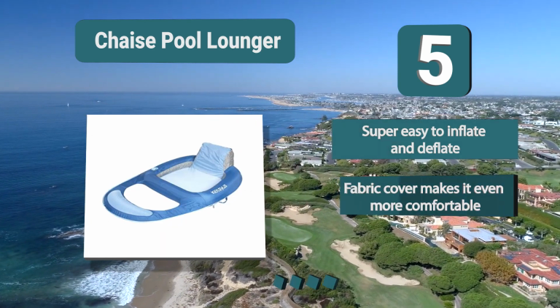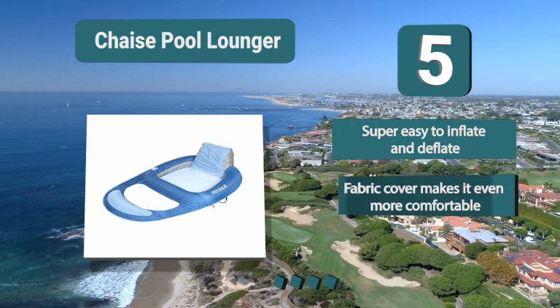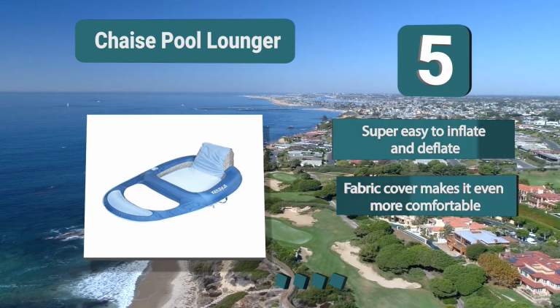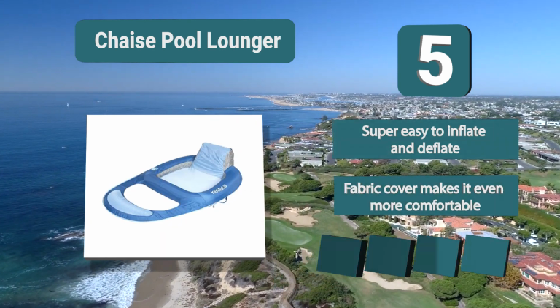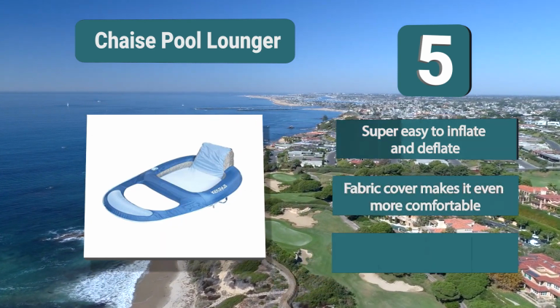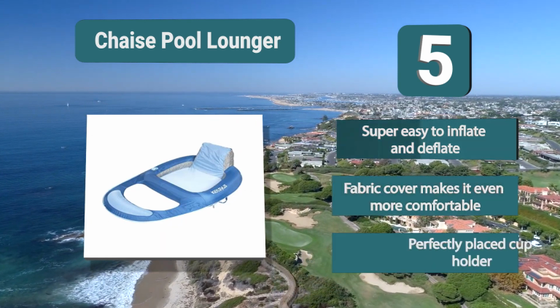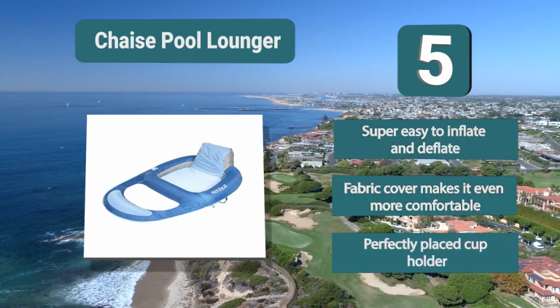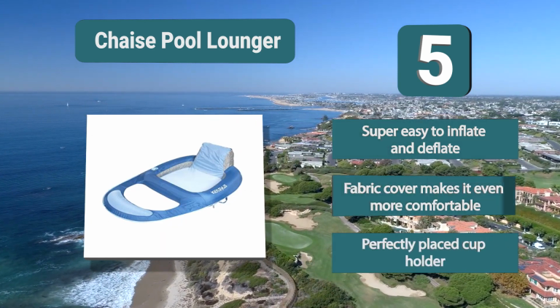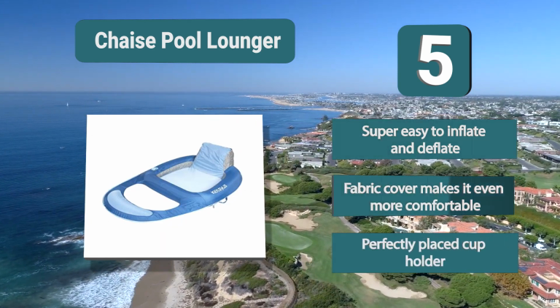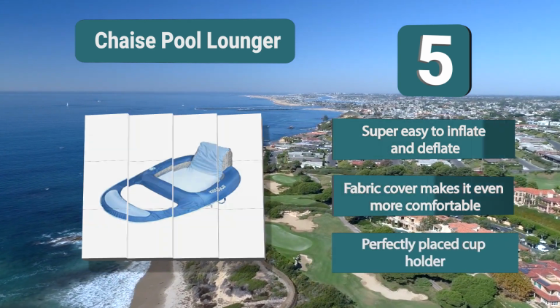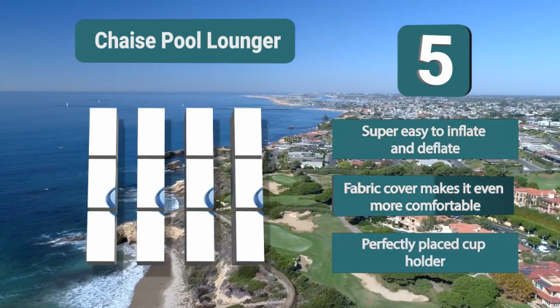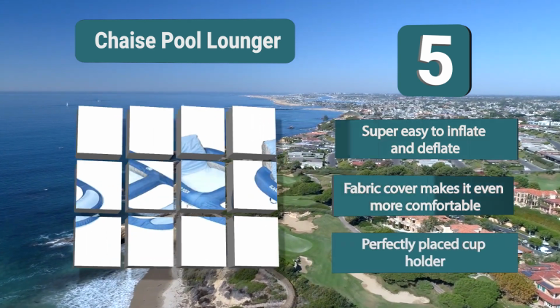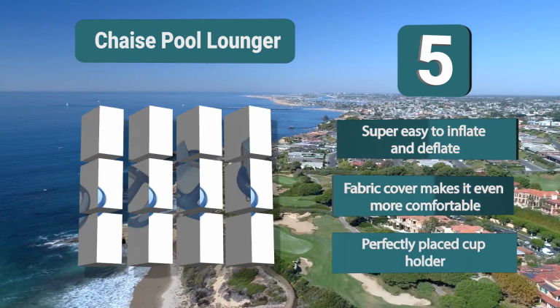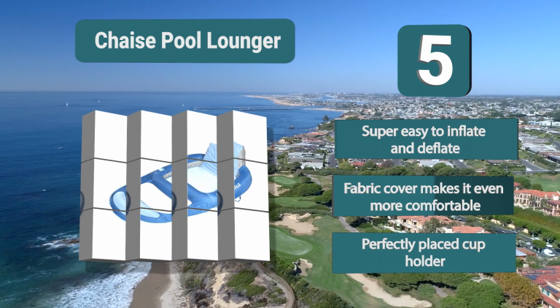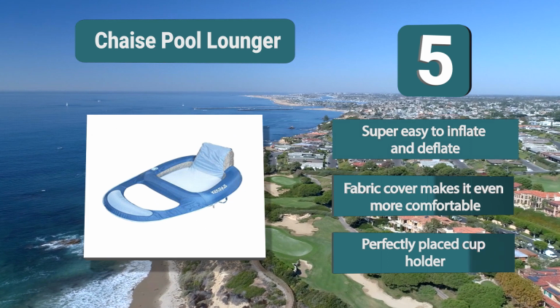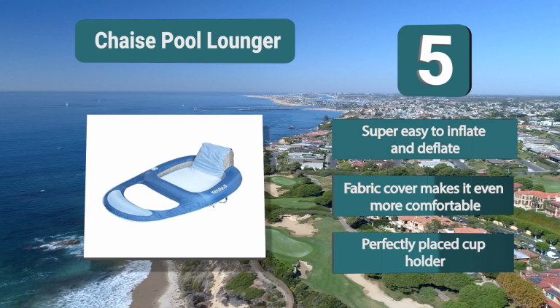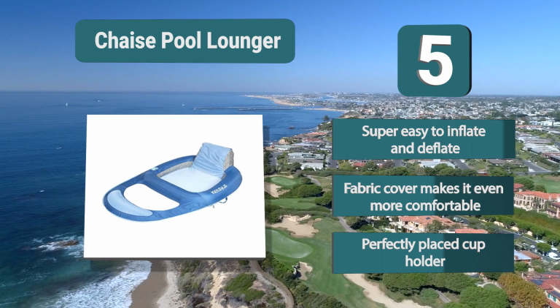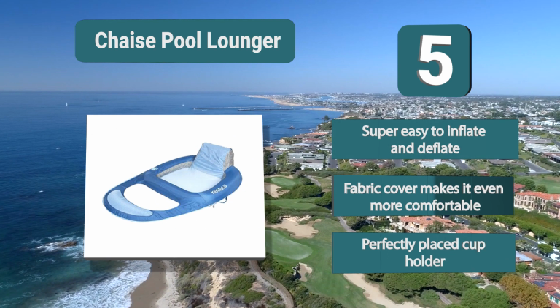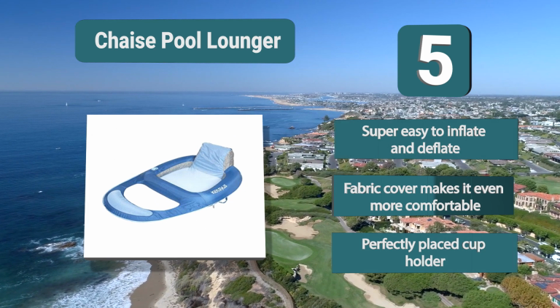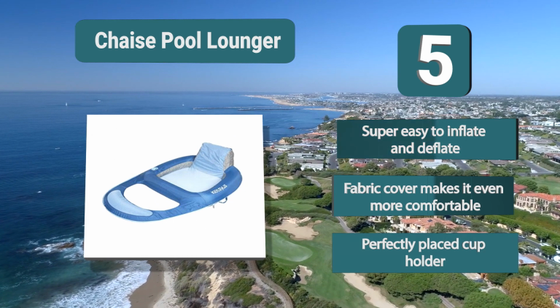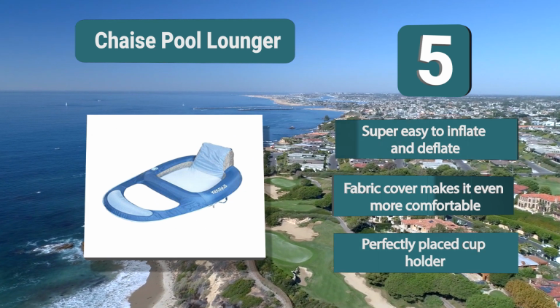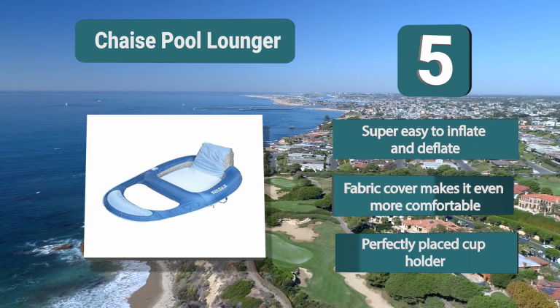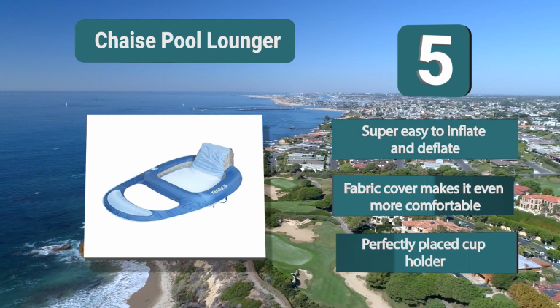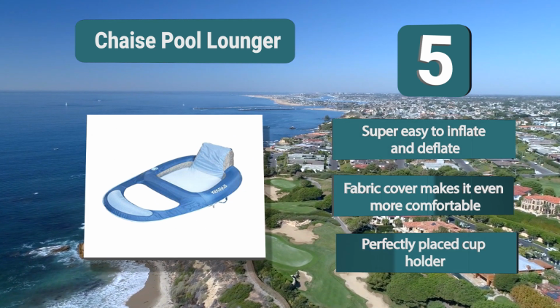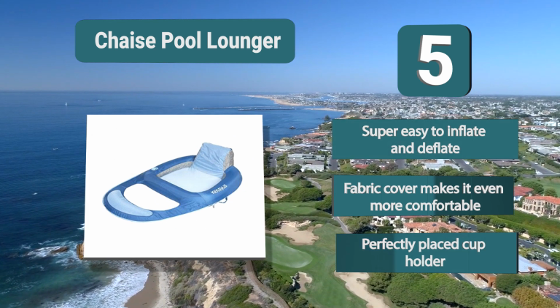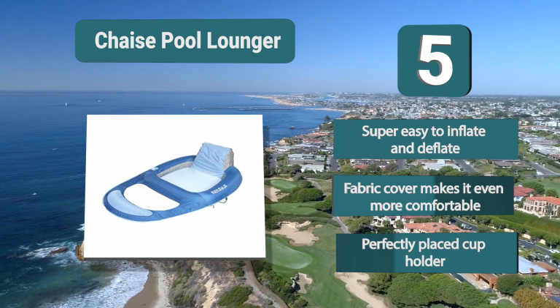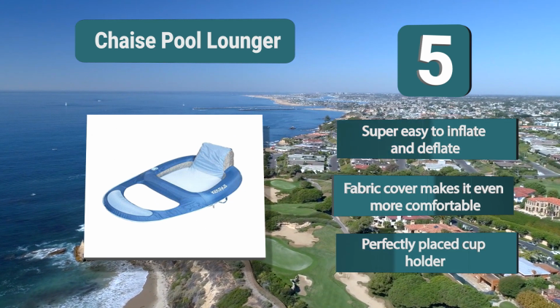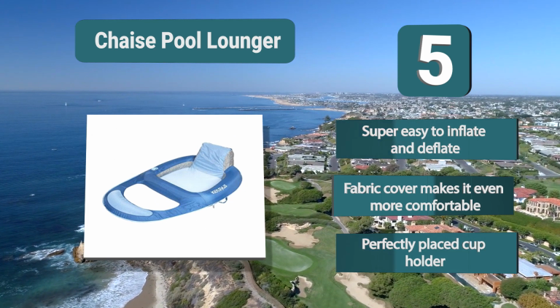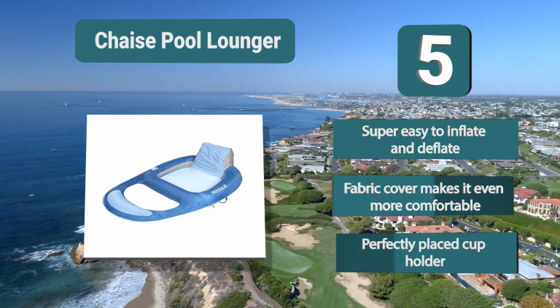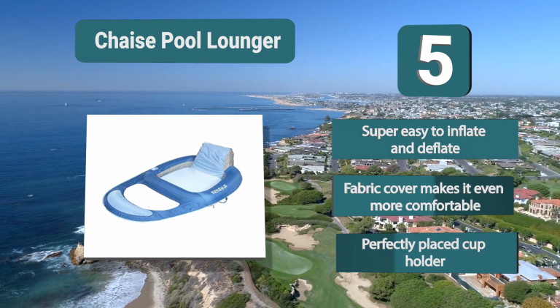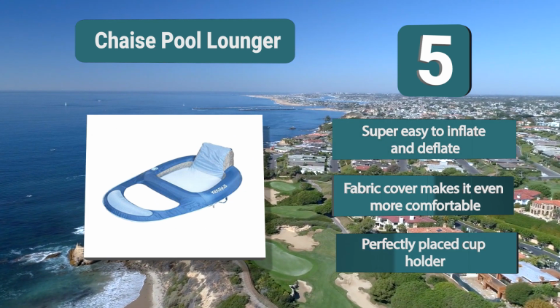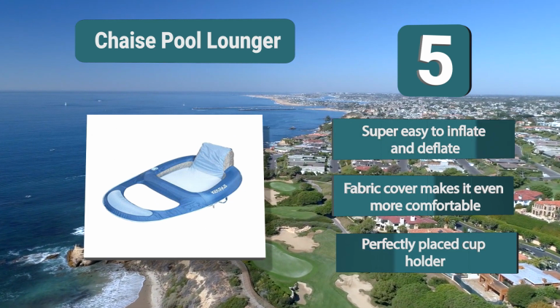Features include super easy inflation and deflation, a fabric cover that makes it even more comfortable, and a perfectly placed cup holder.